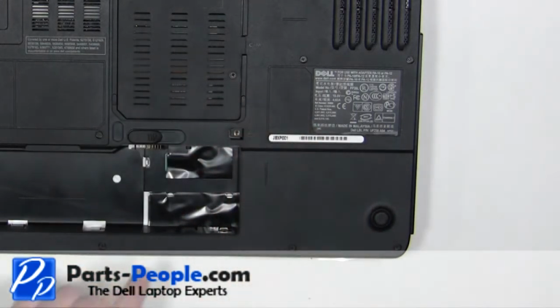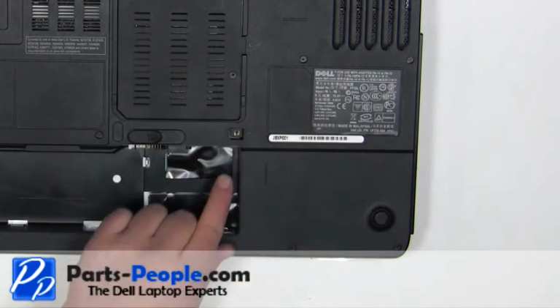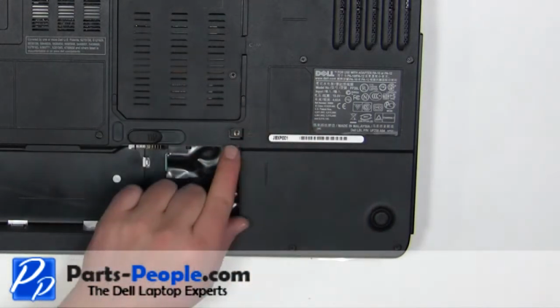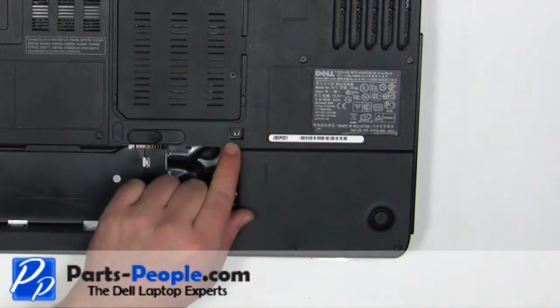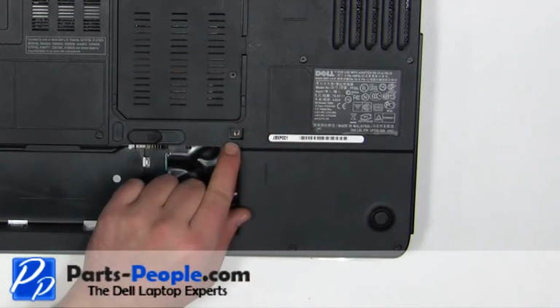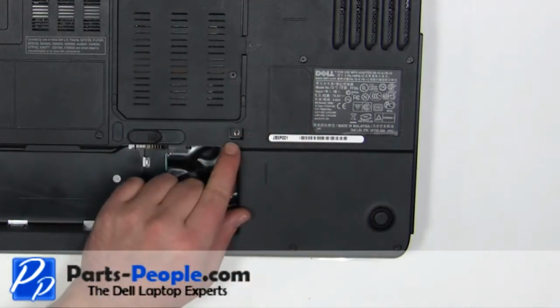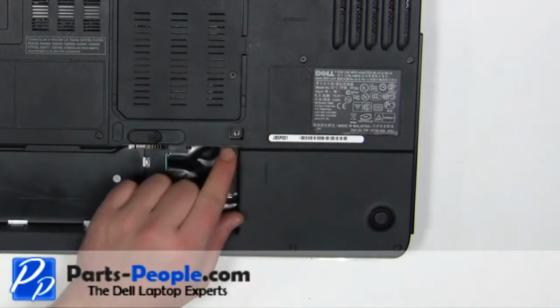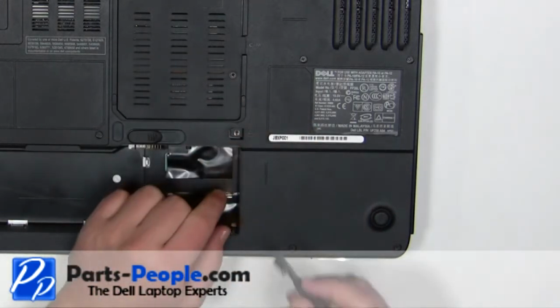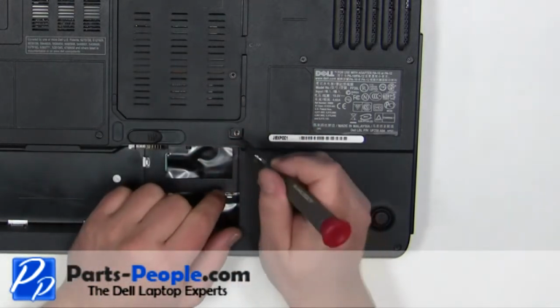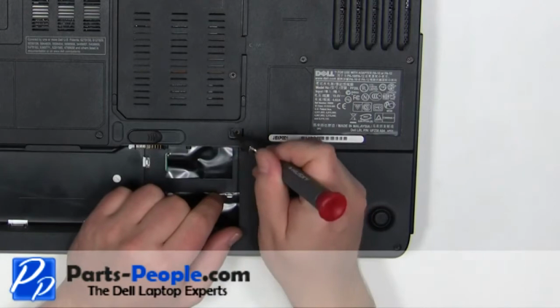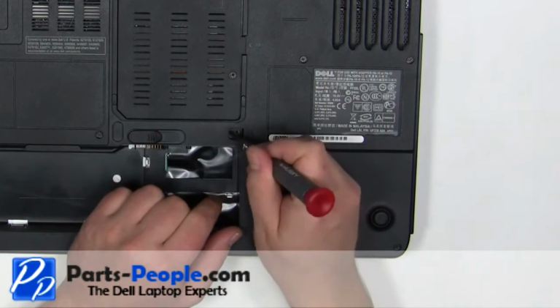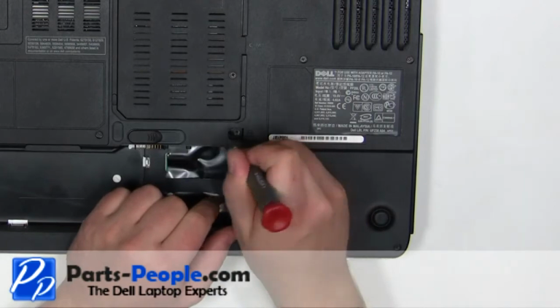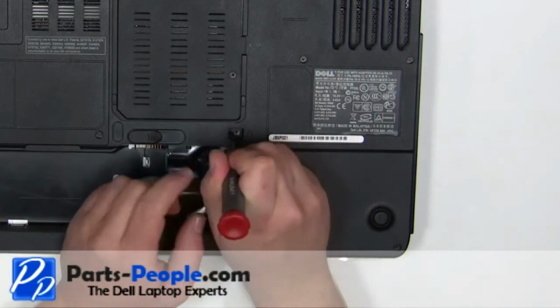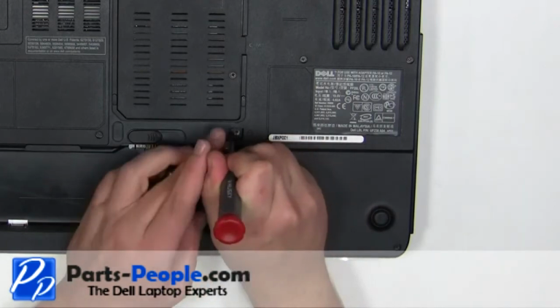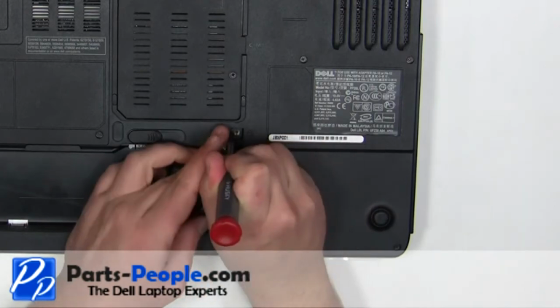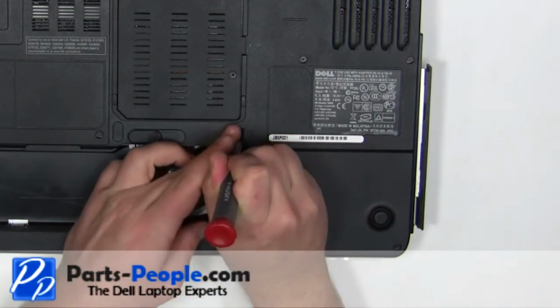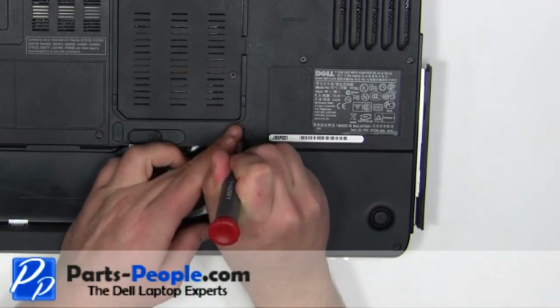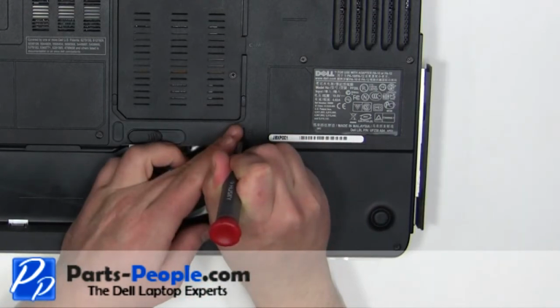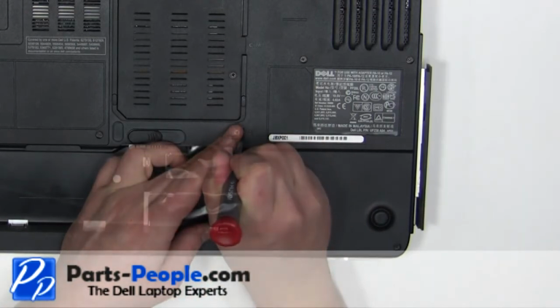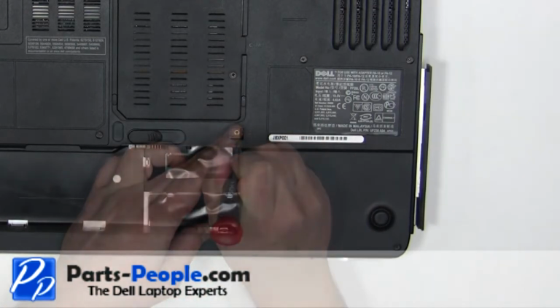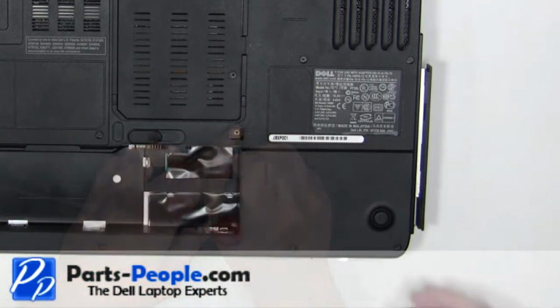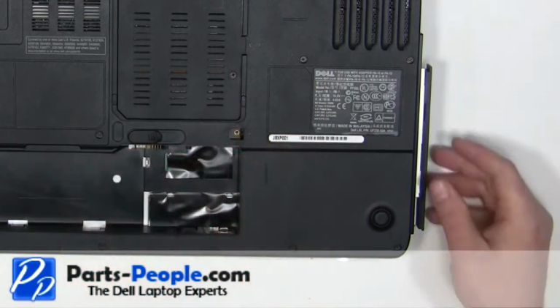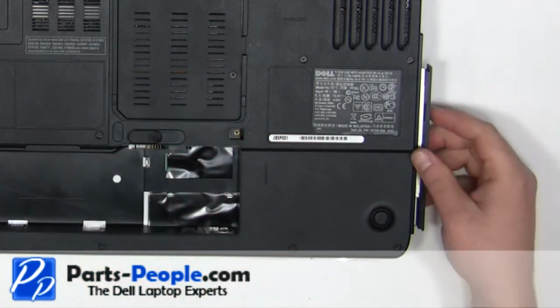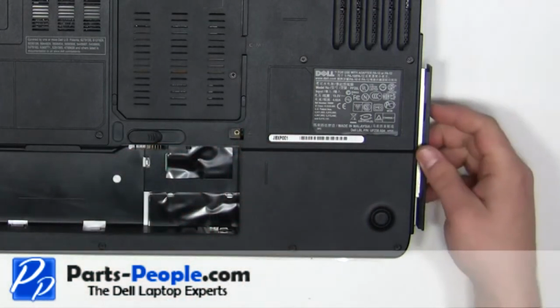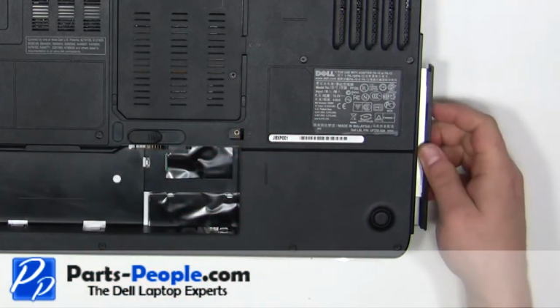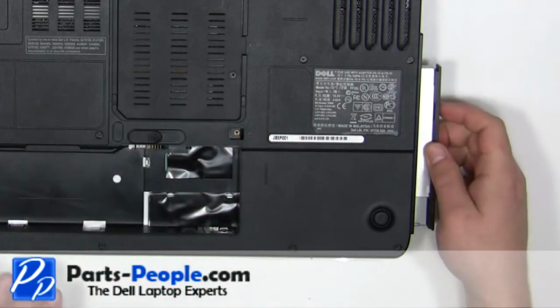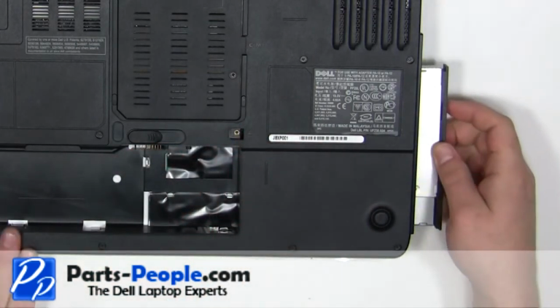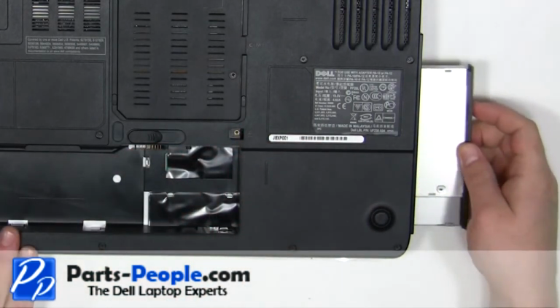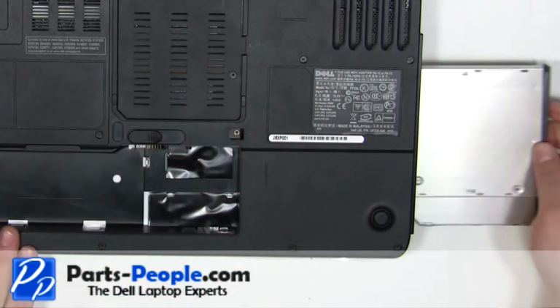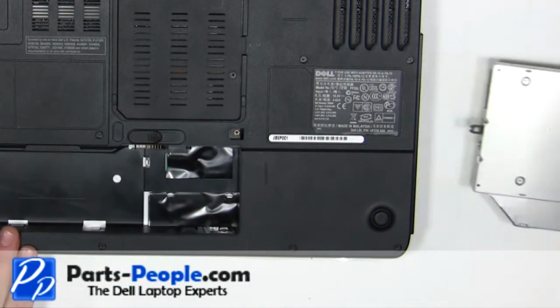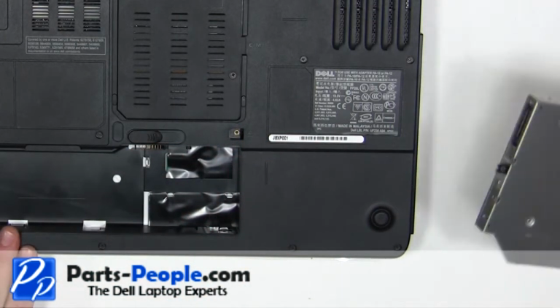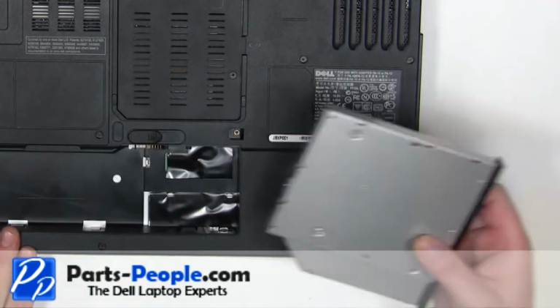Using a screwdriver, slide the optical drive tab to the right. Slide the optical drive out of the laptop.